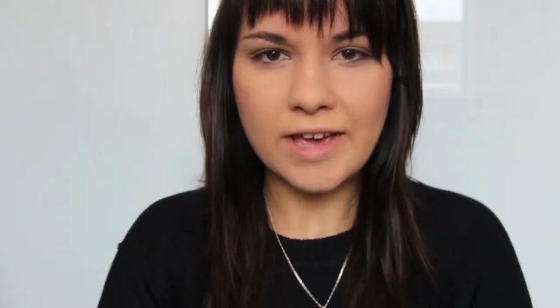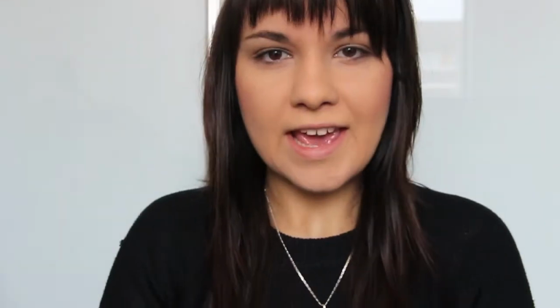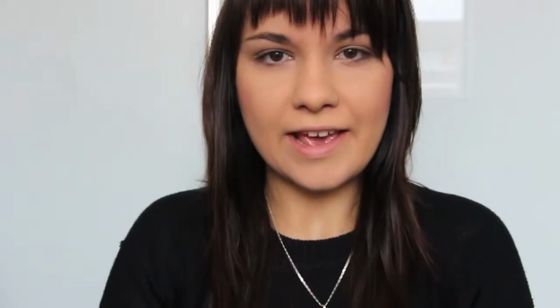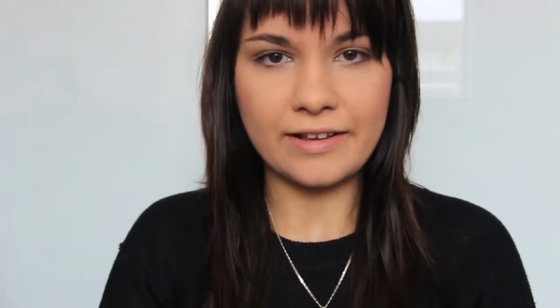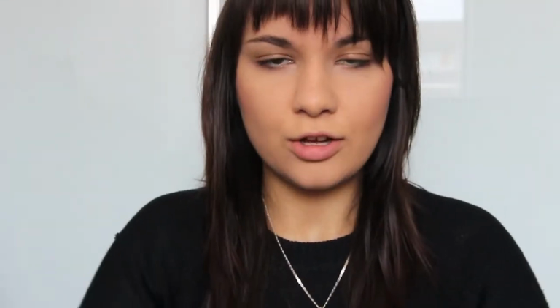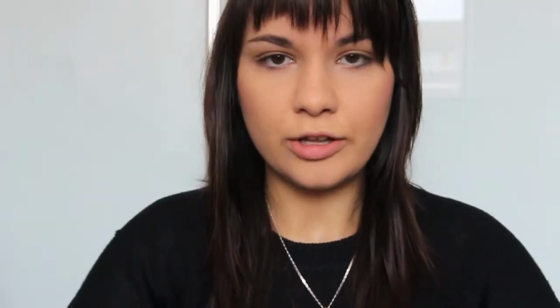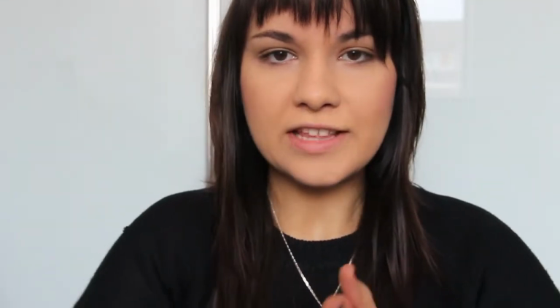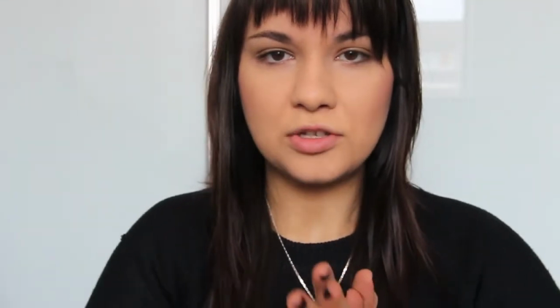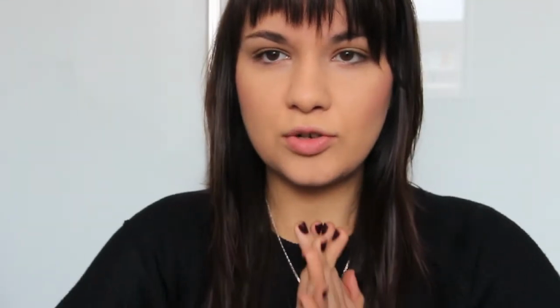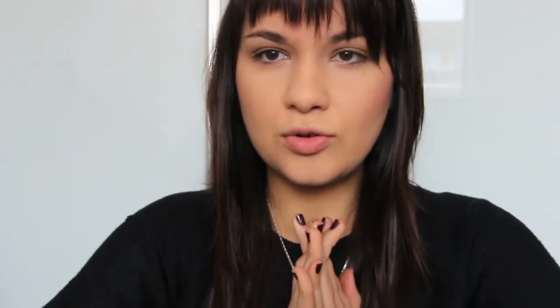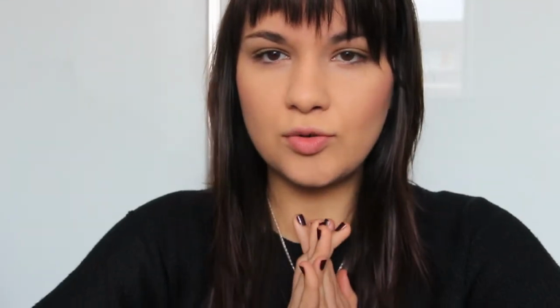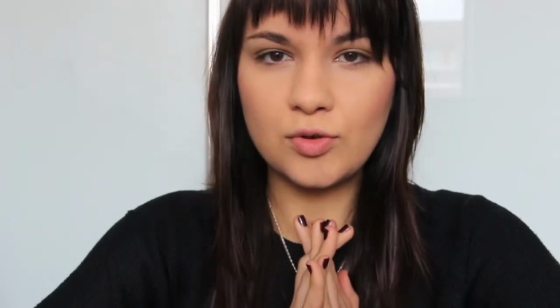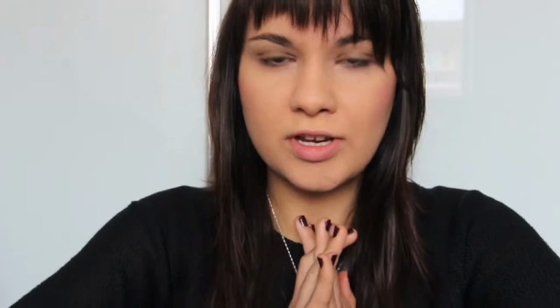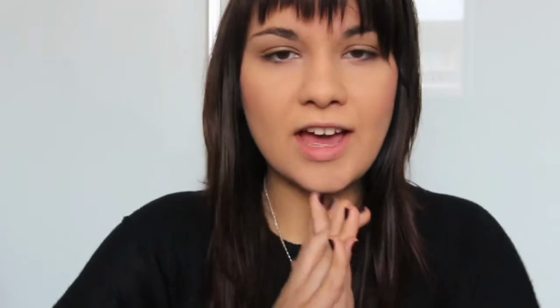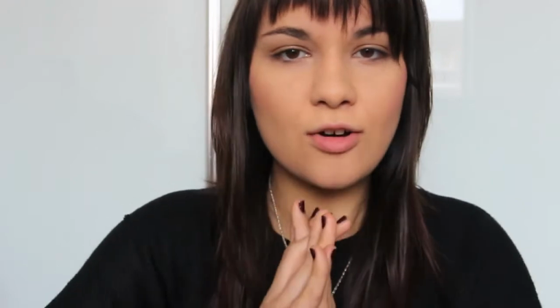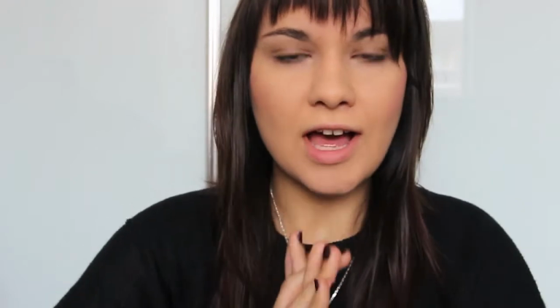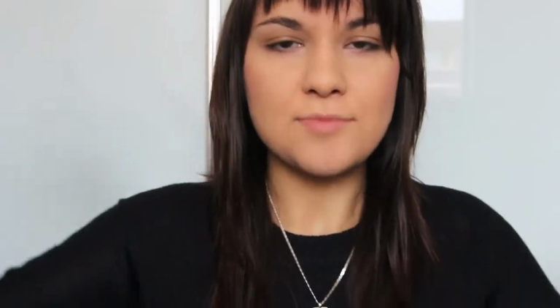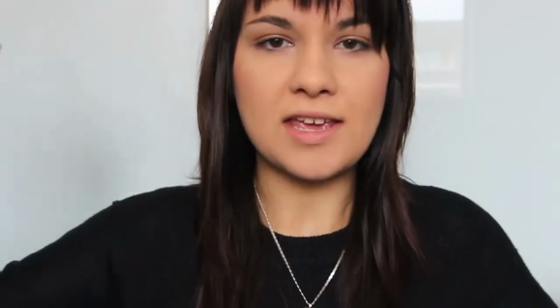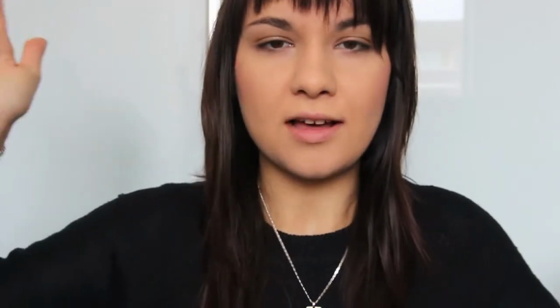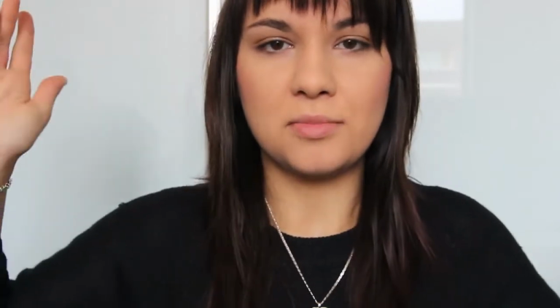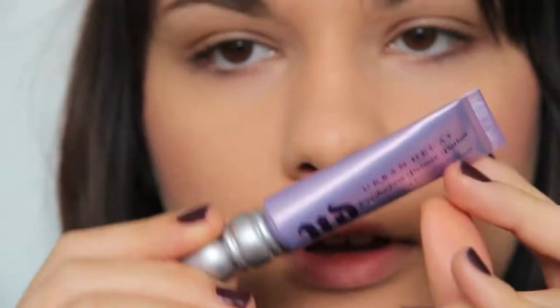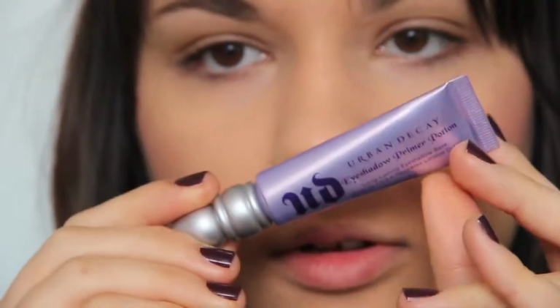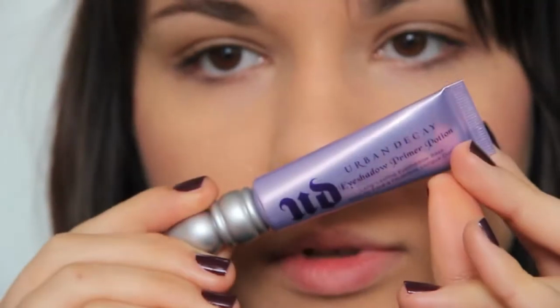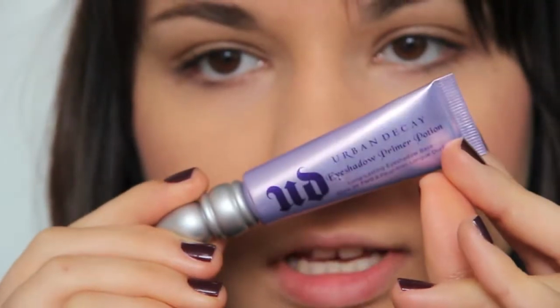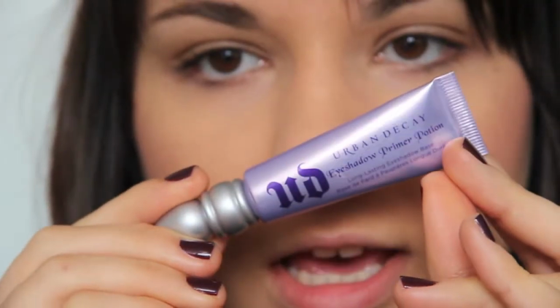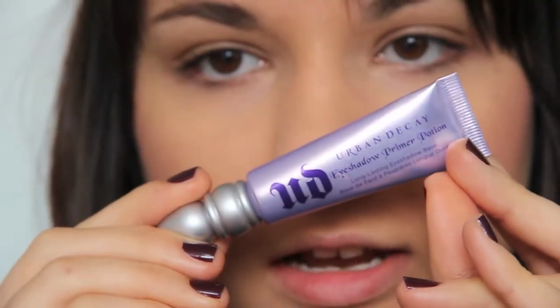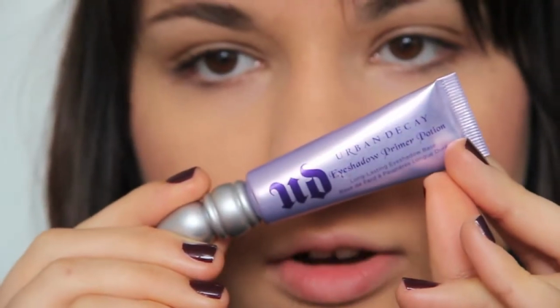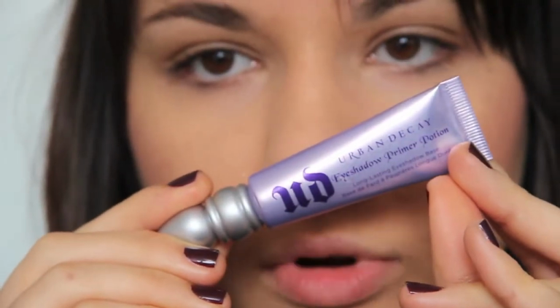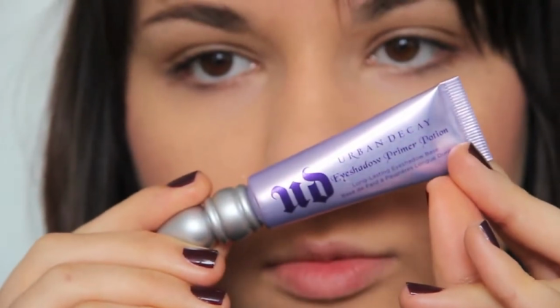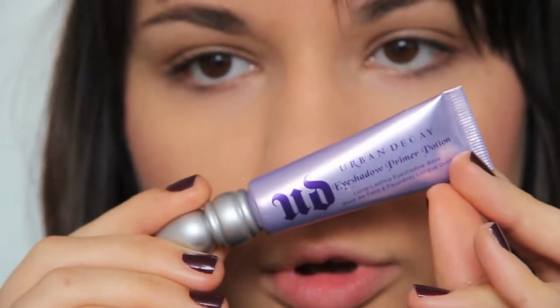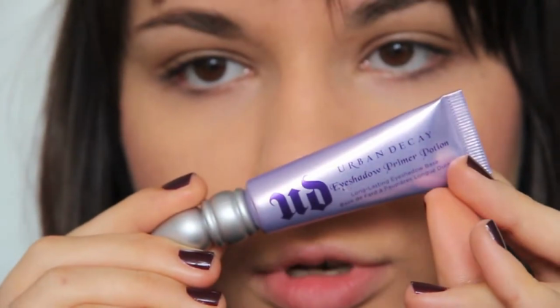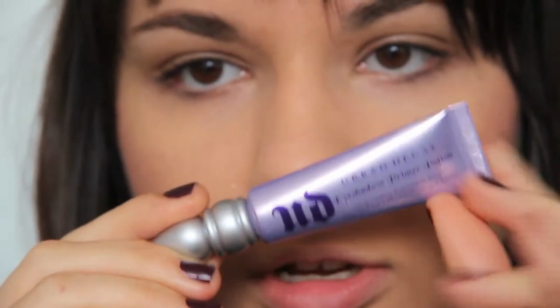Okay, let's do our eye makeup. Urban Decay Eyeshadow Primal Potion.